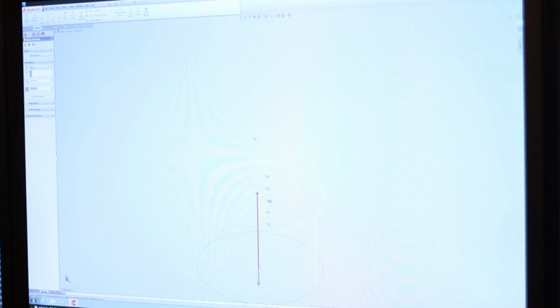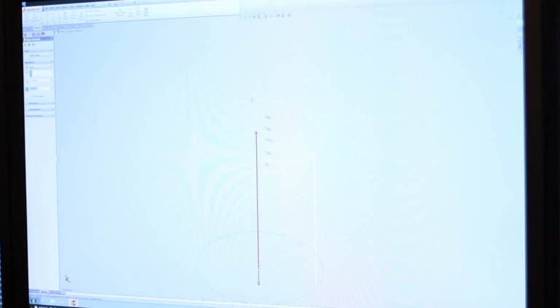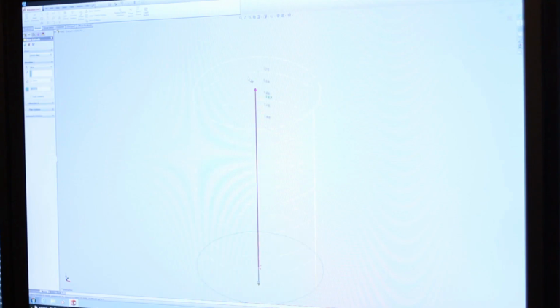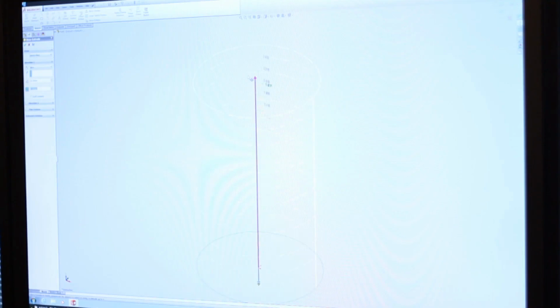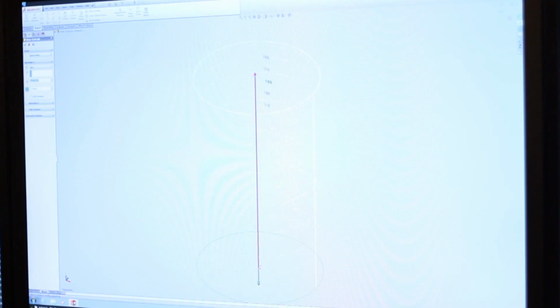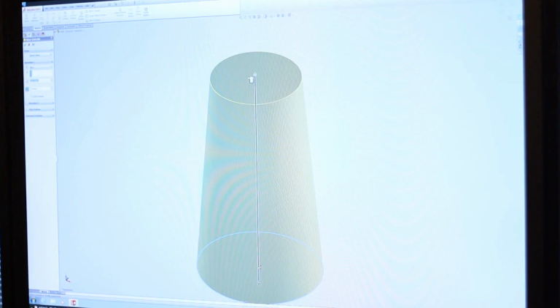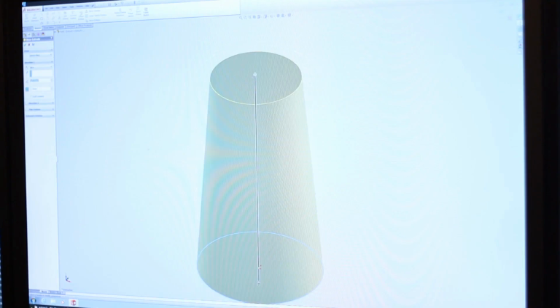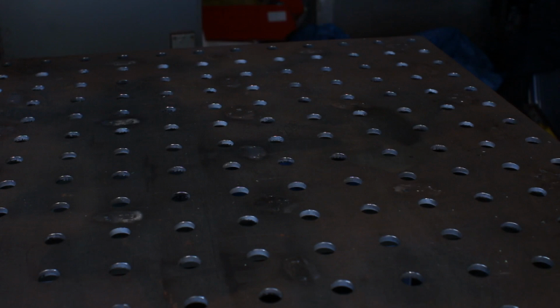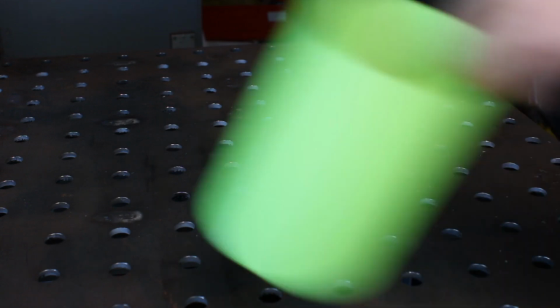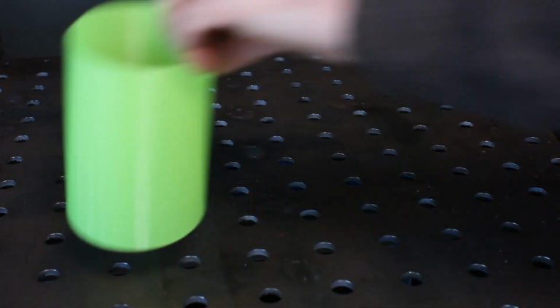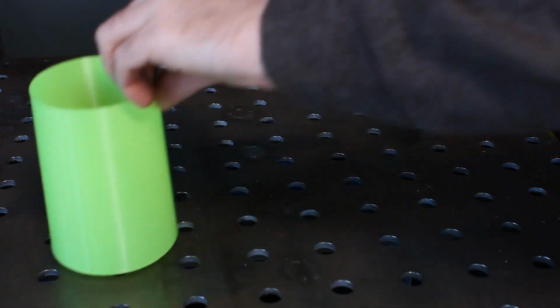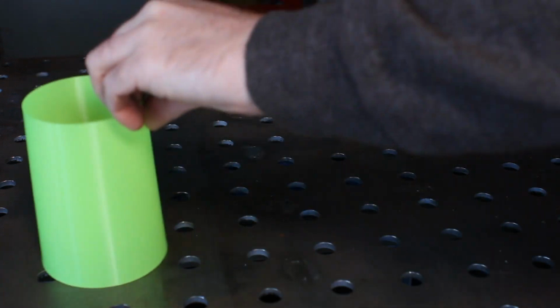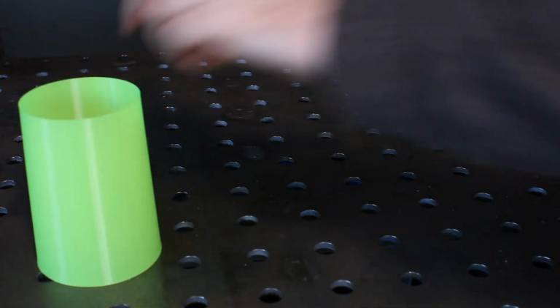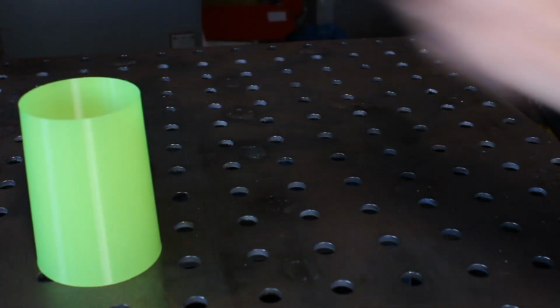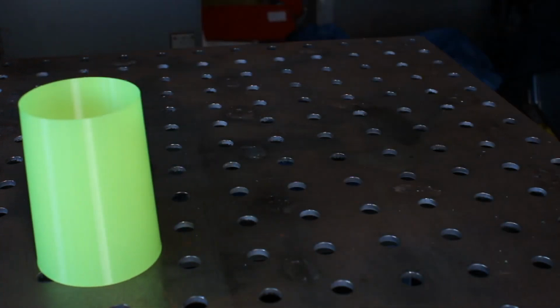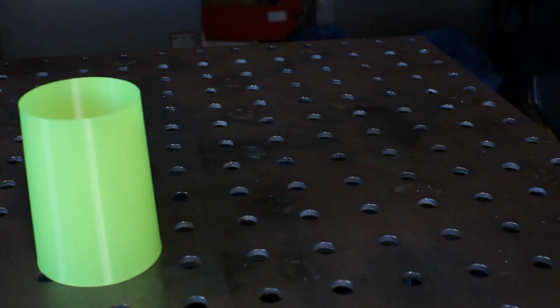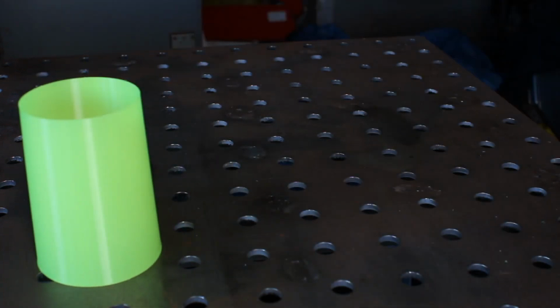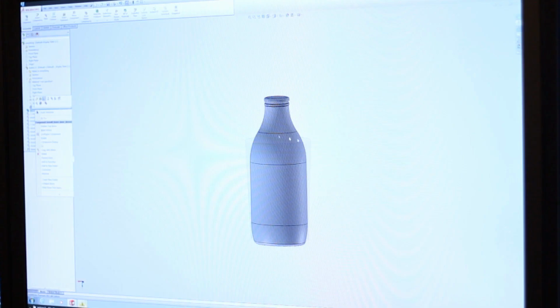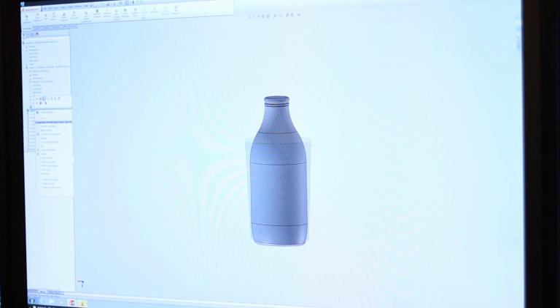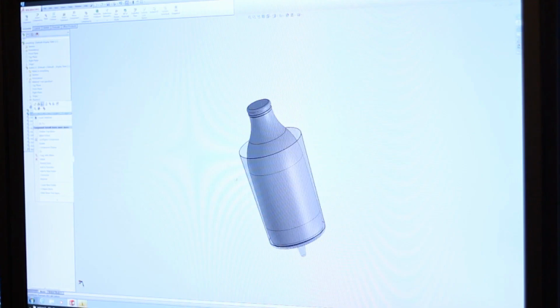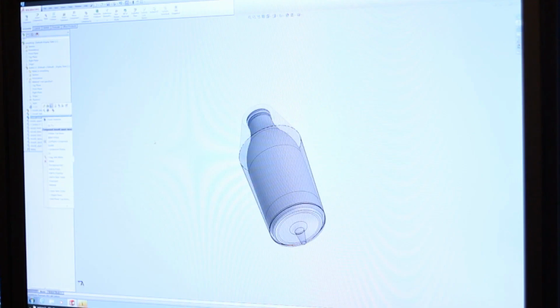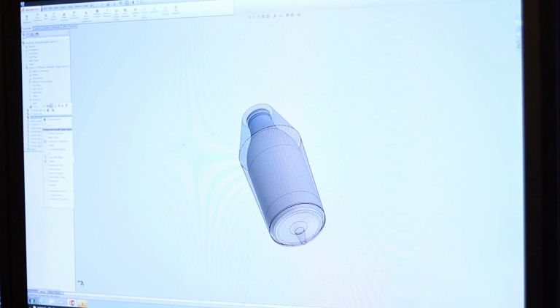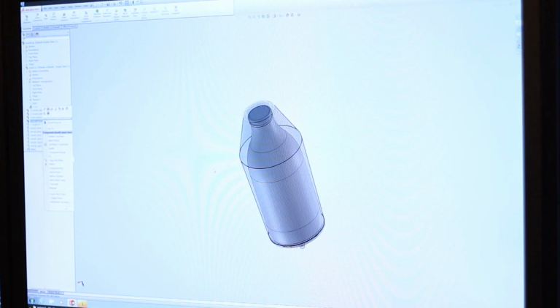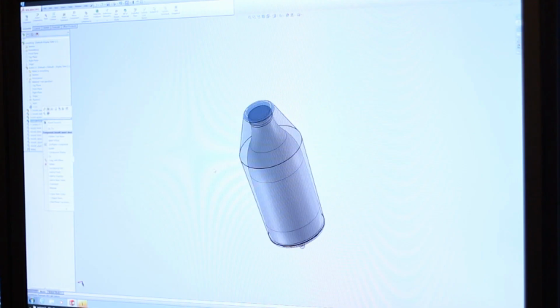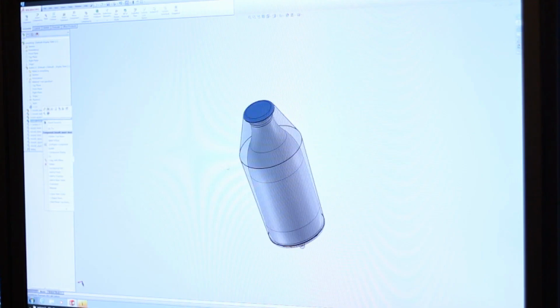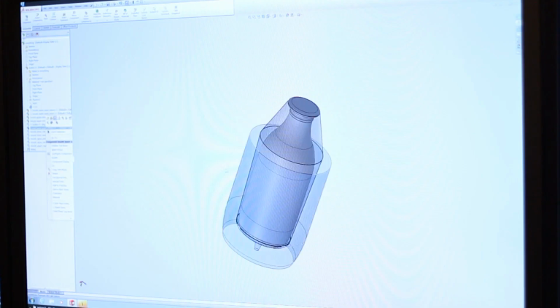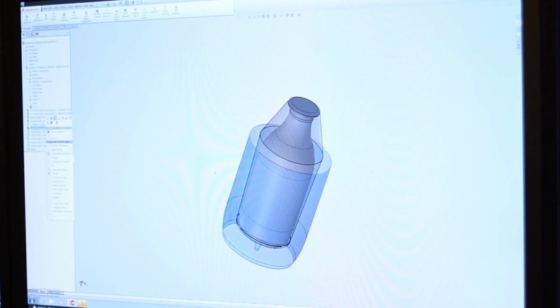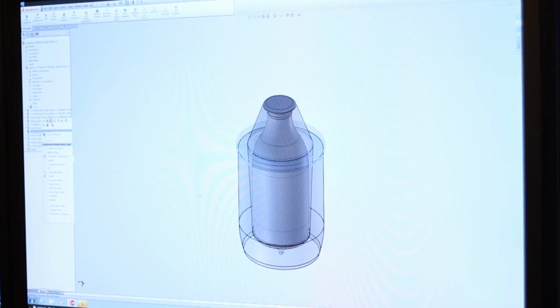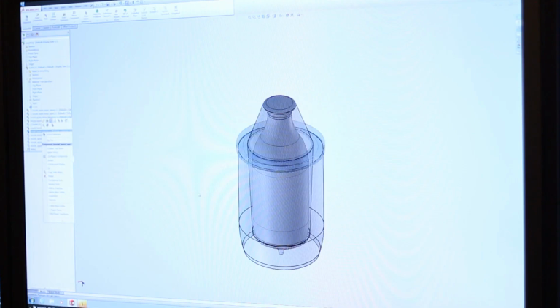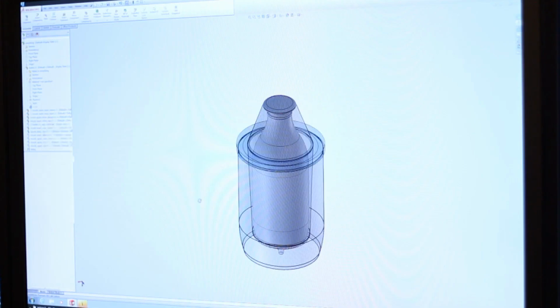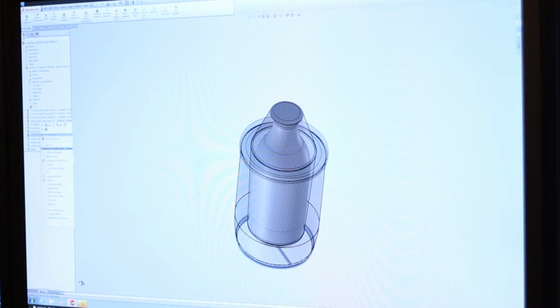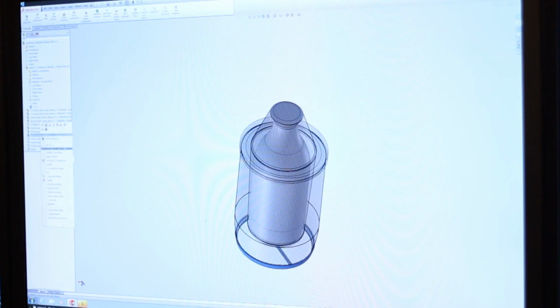Make a truncated cone. Then make the rest of the owl.